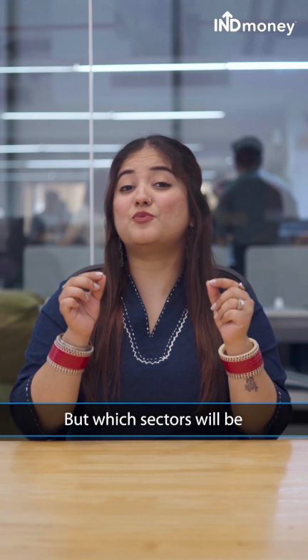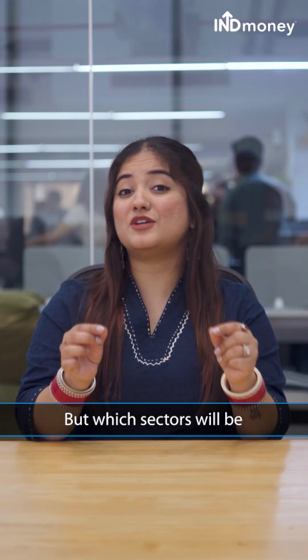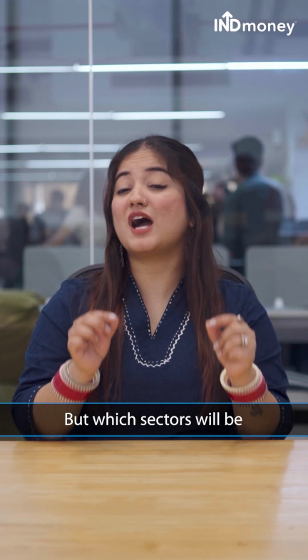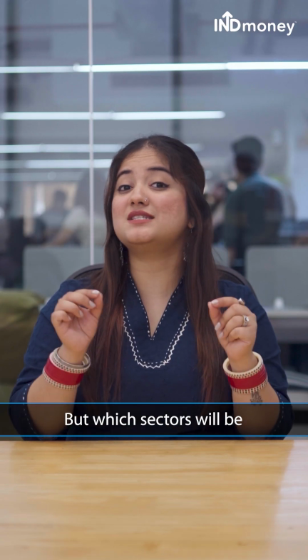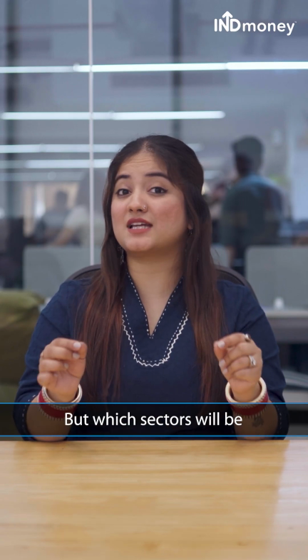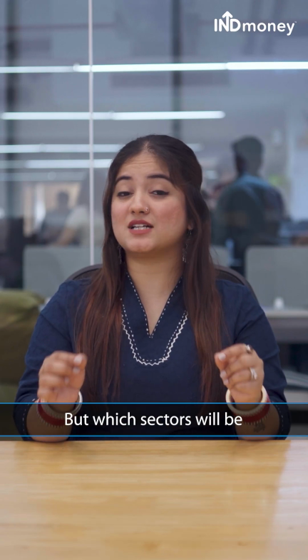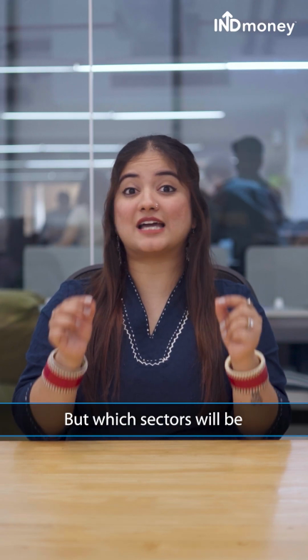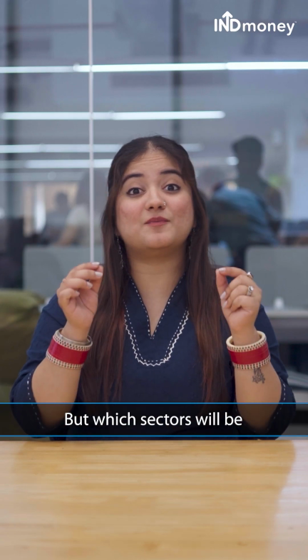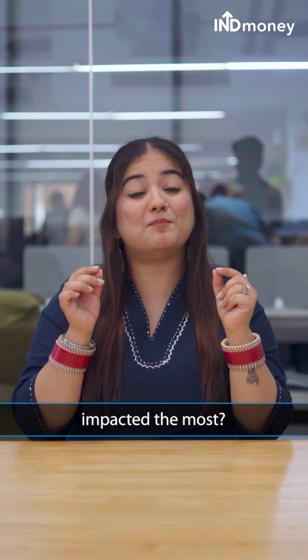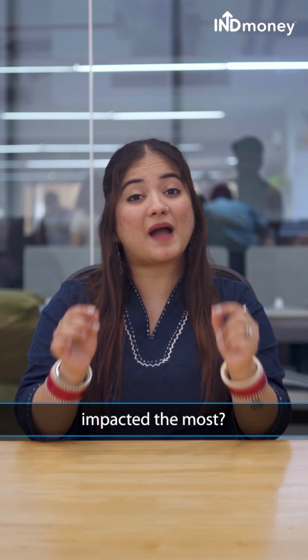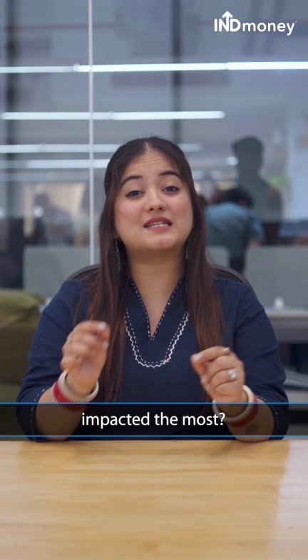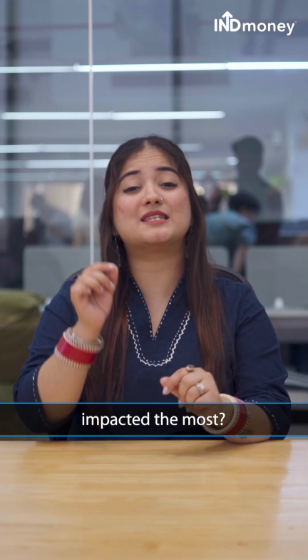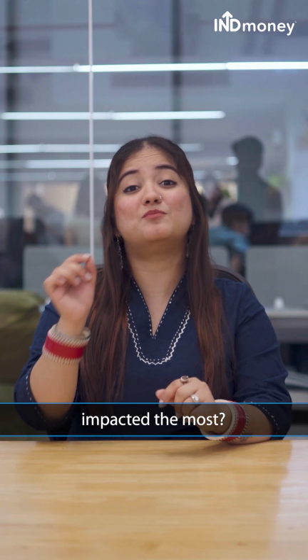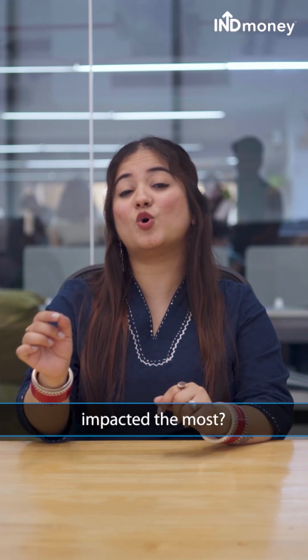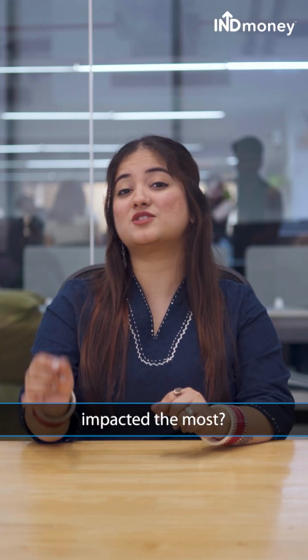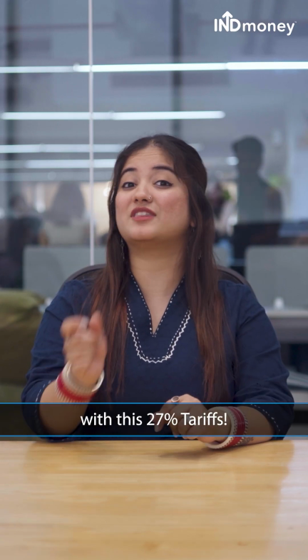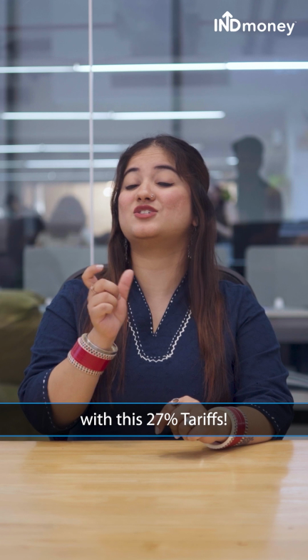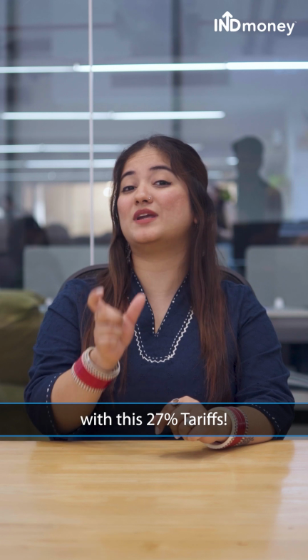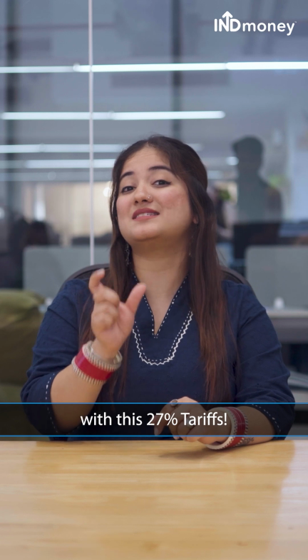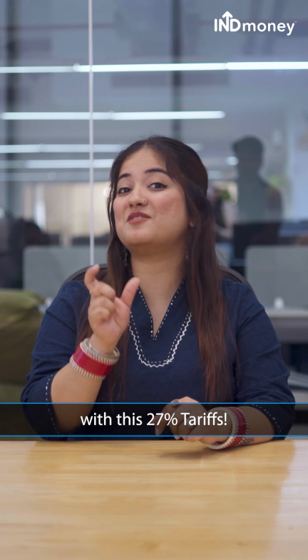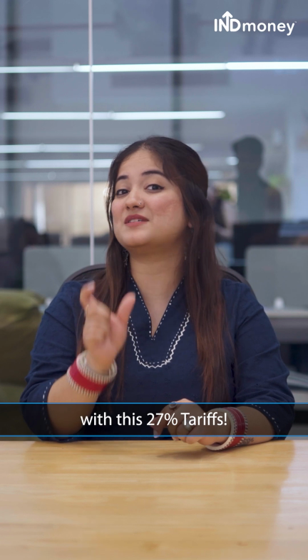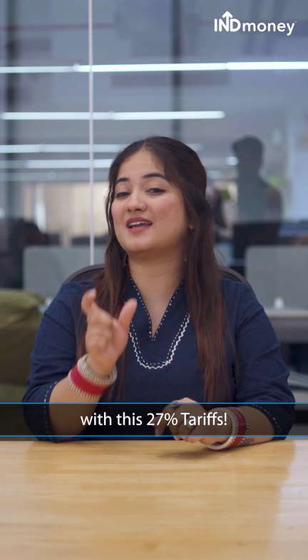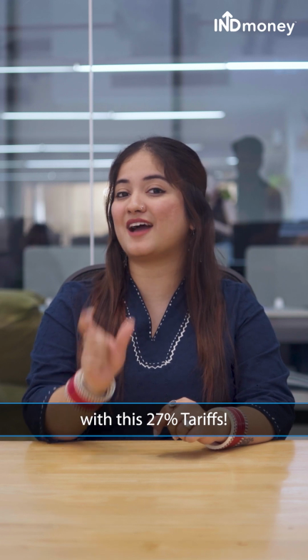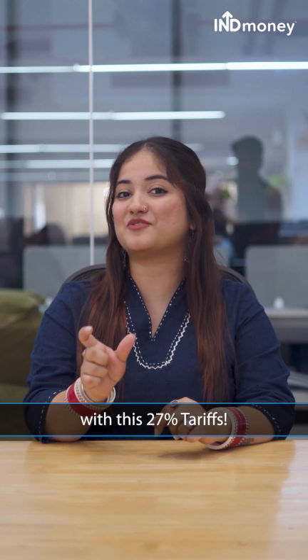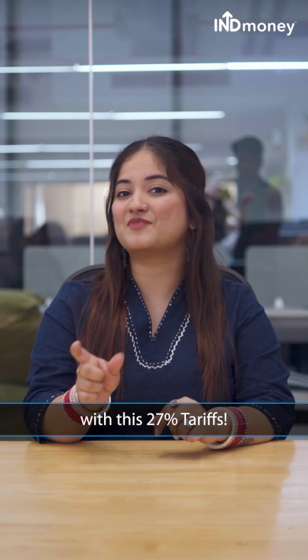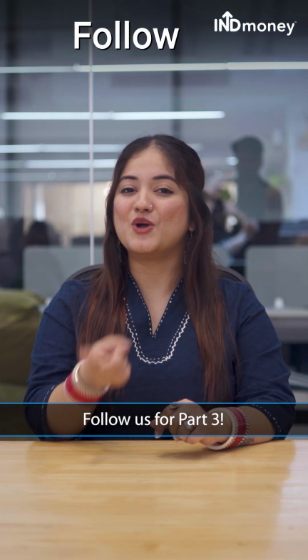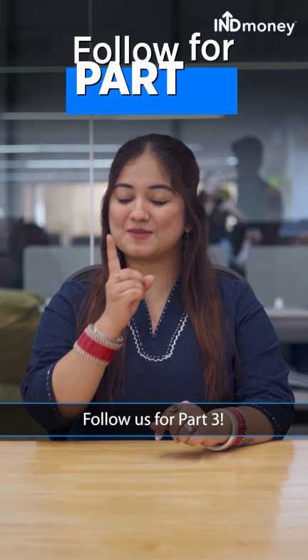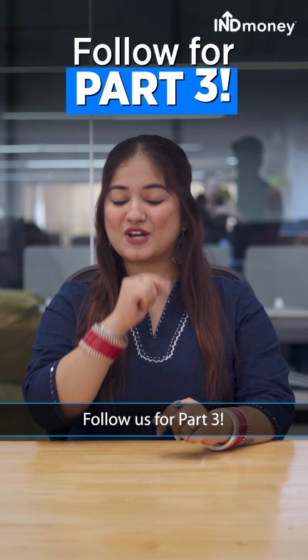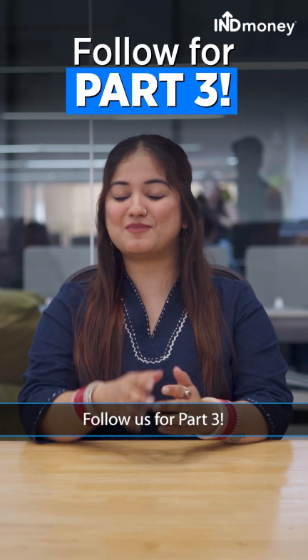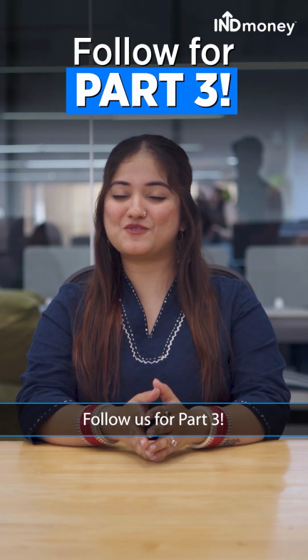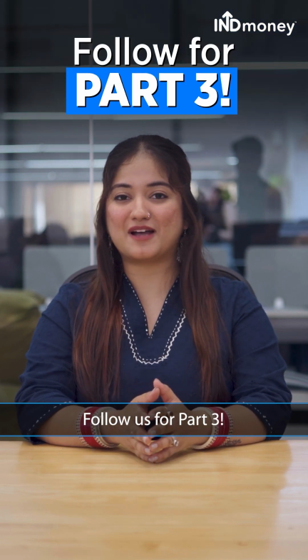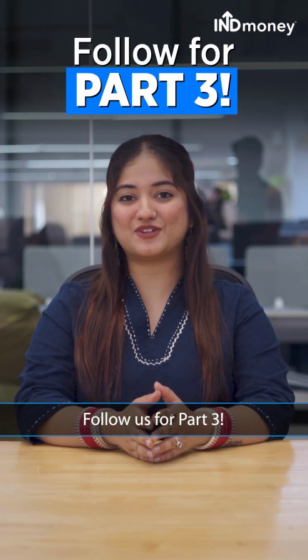But which sectors will be impacted the most with this 27% tariff? Subscribe for part 3.